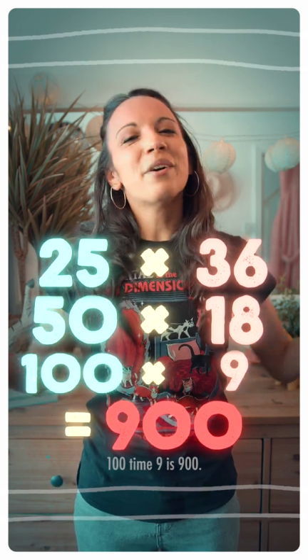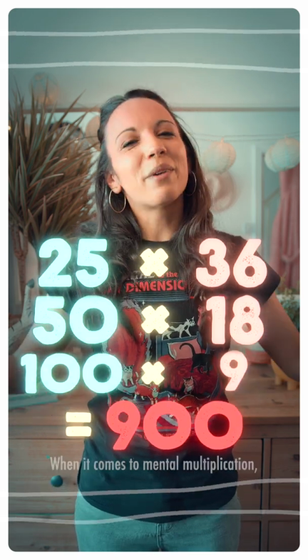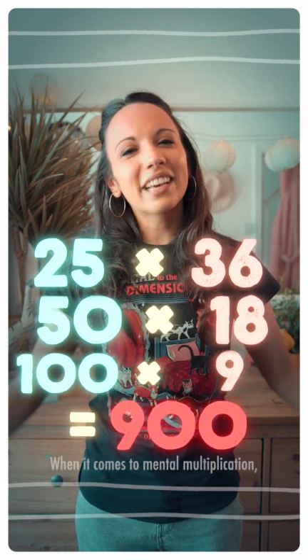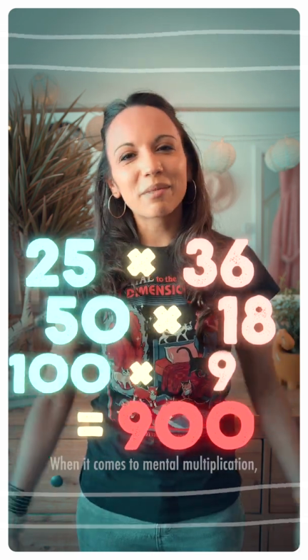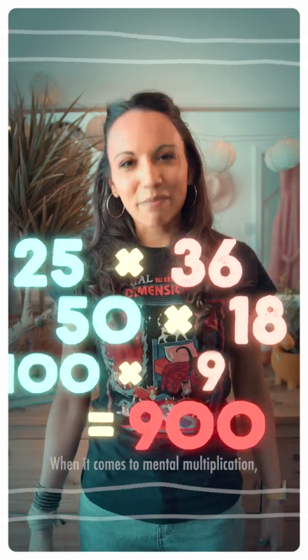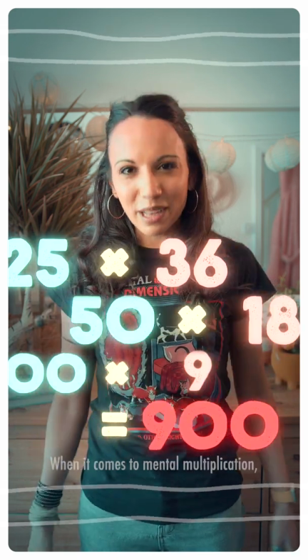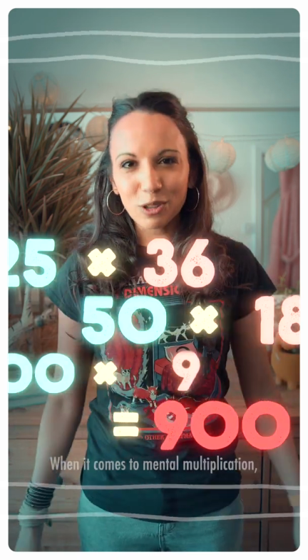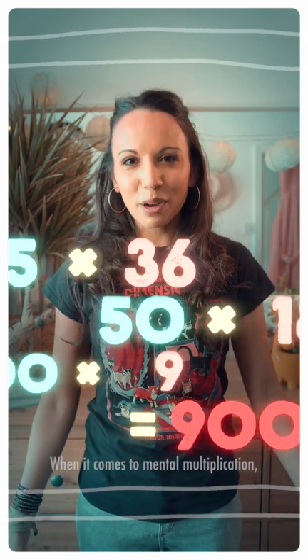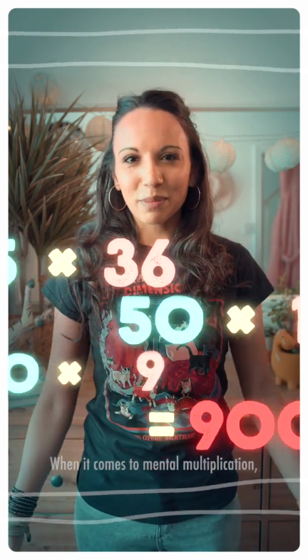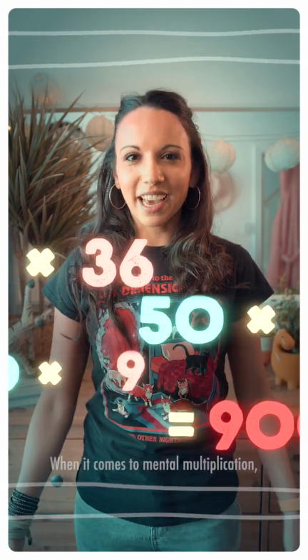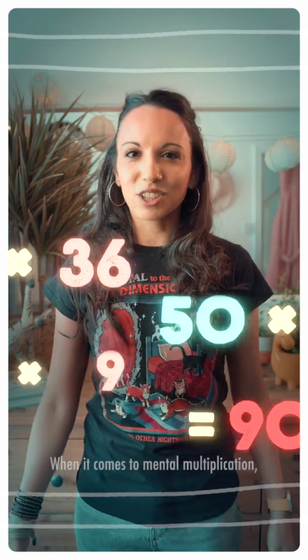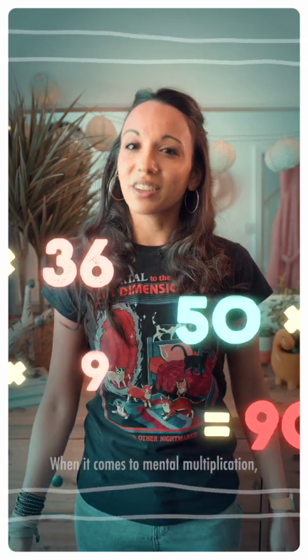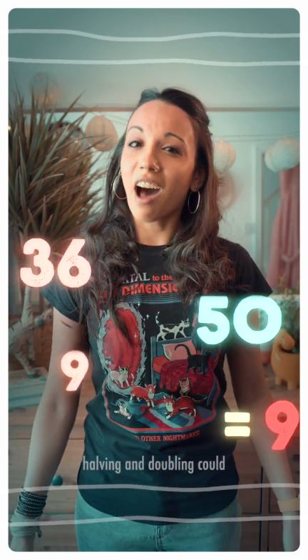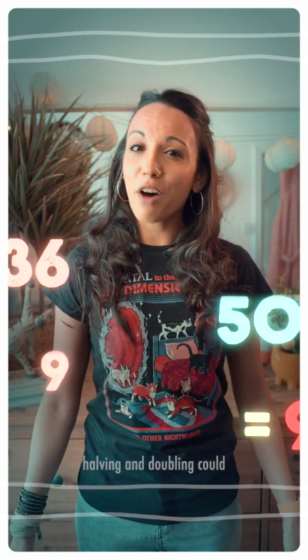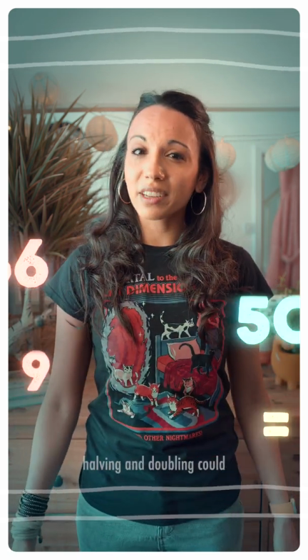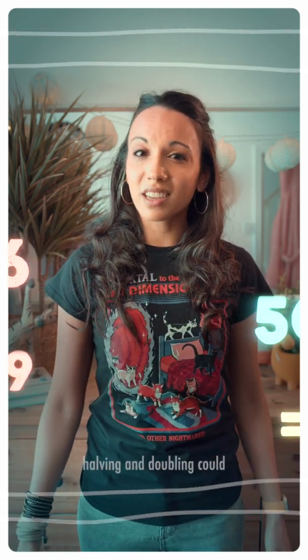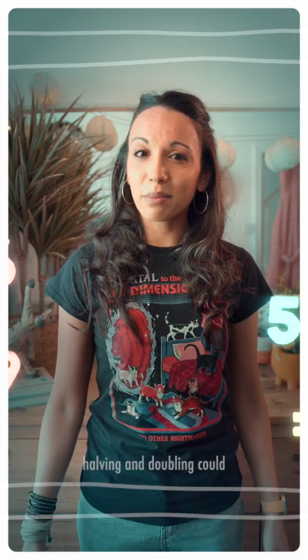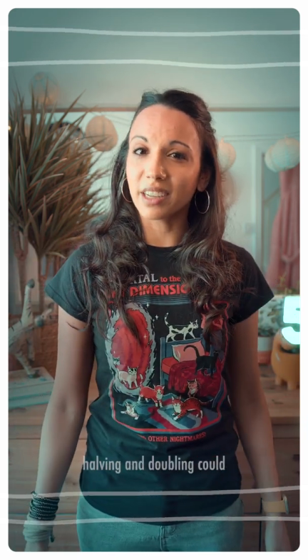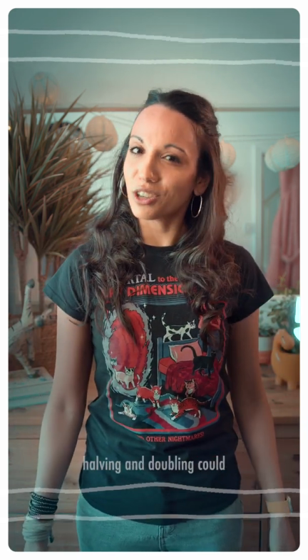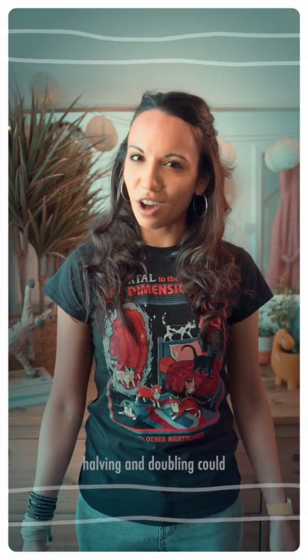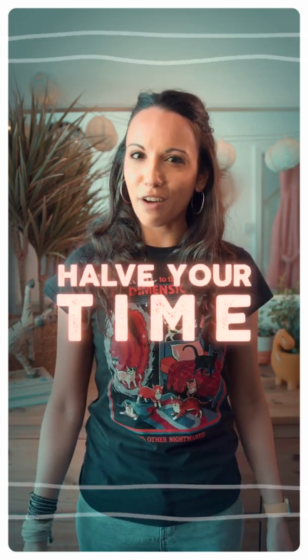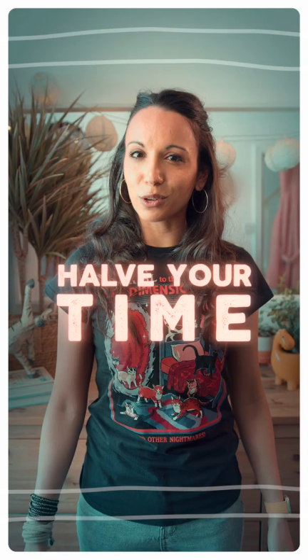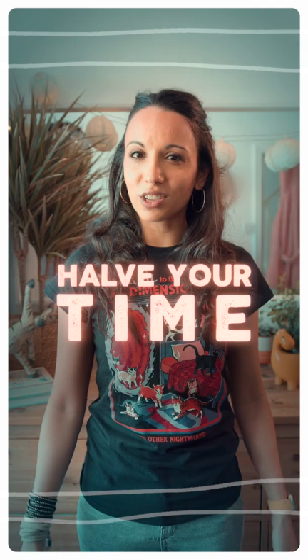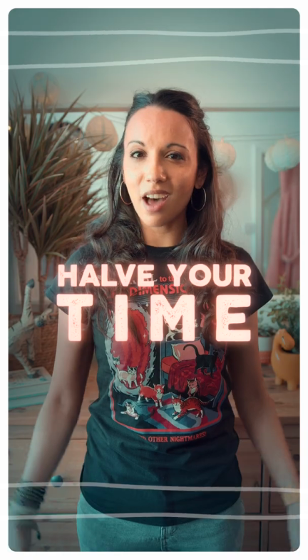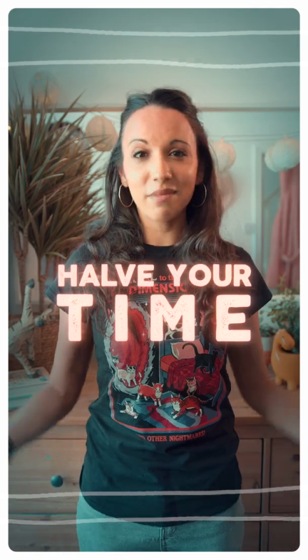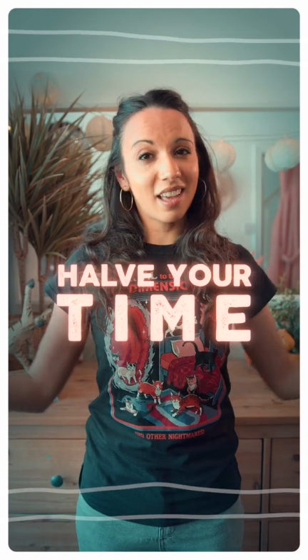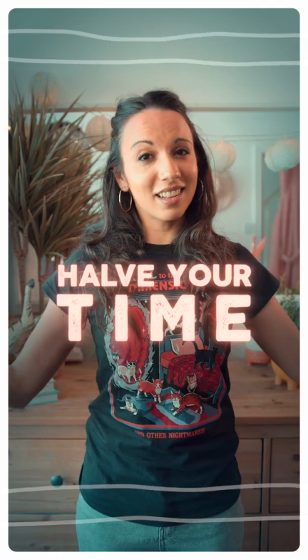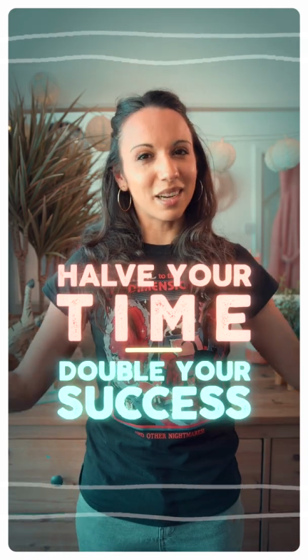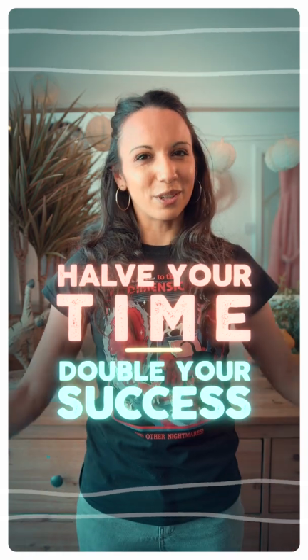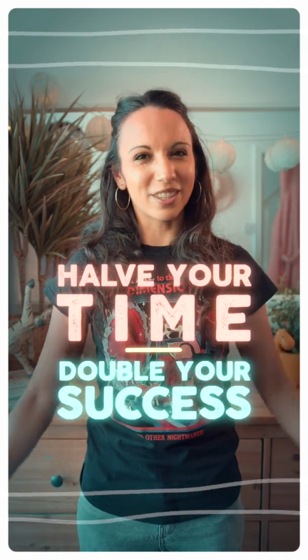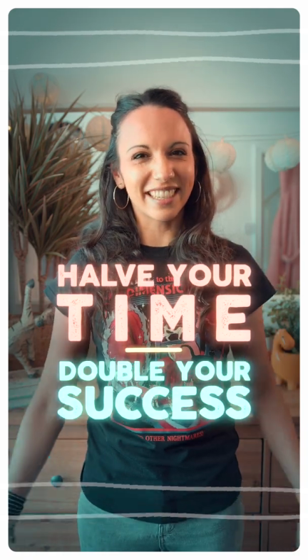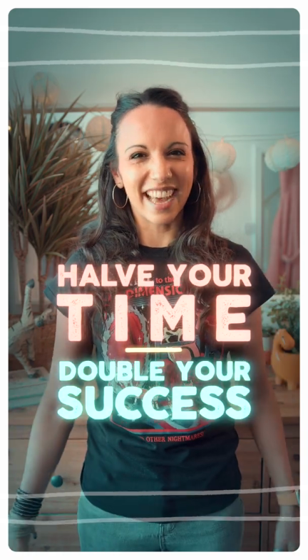When it comes to mental multiplication, halving and doubling could half your time or double your success.